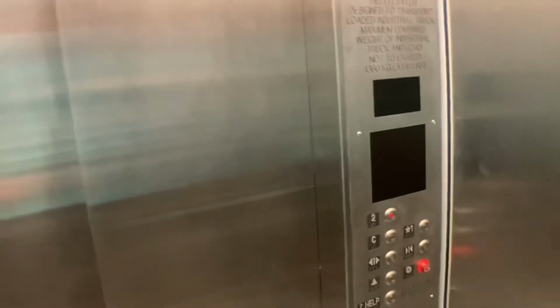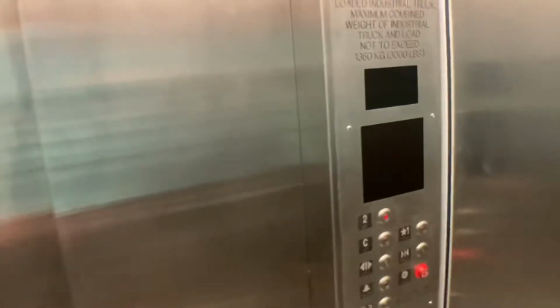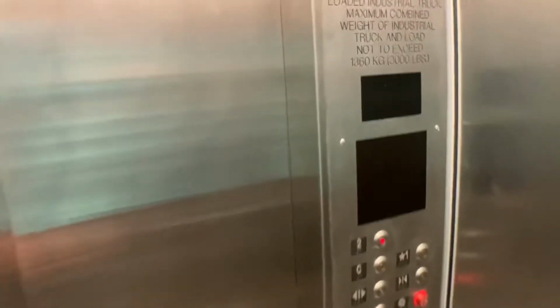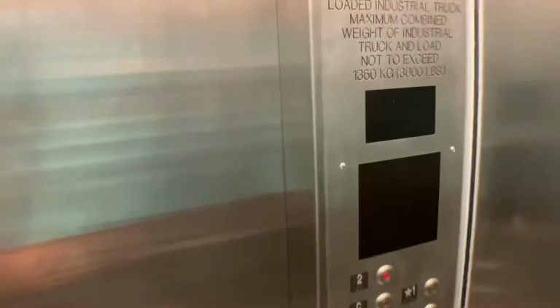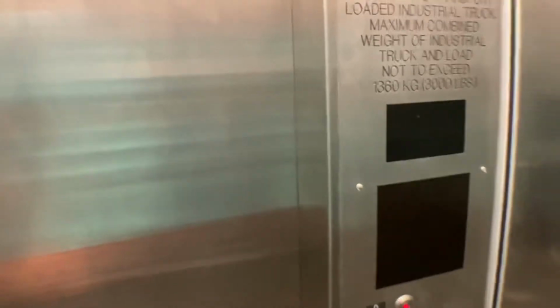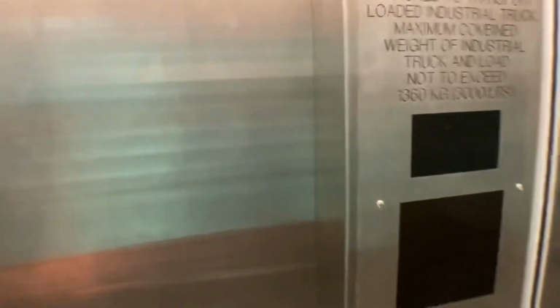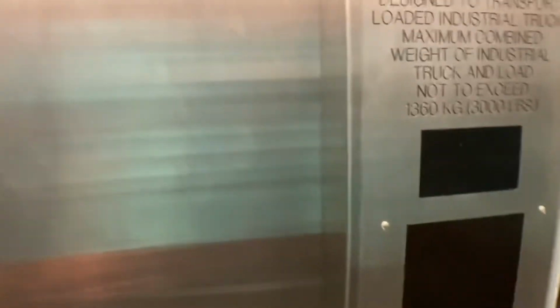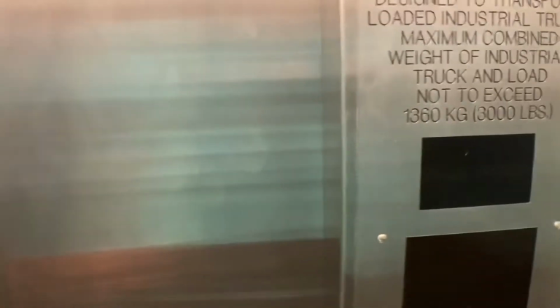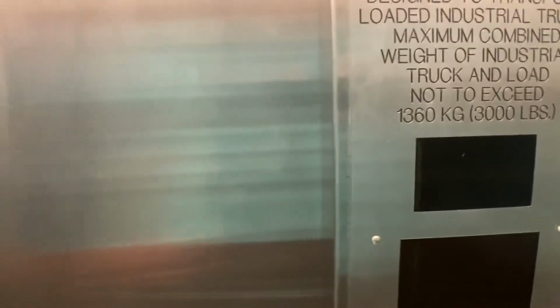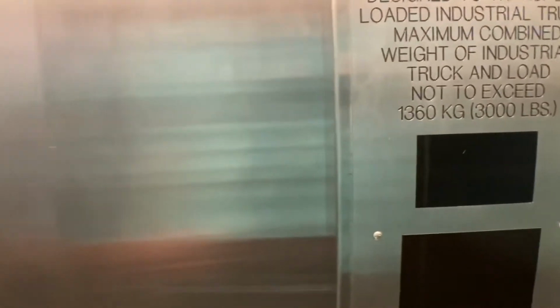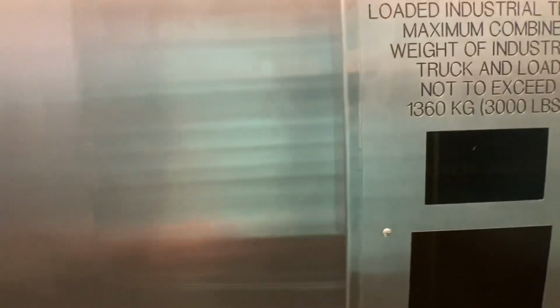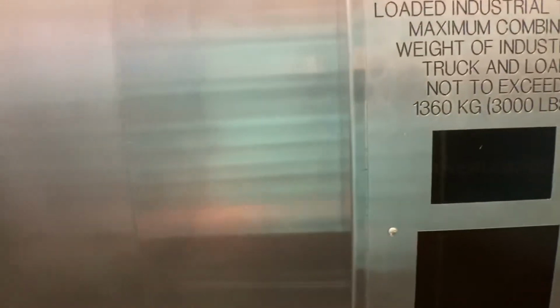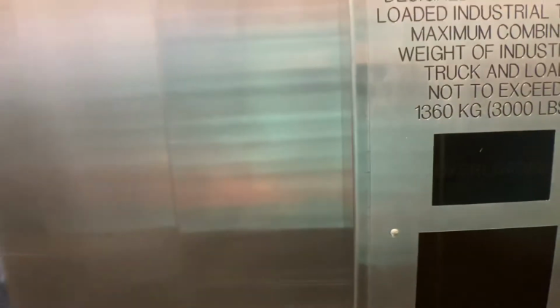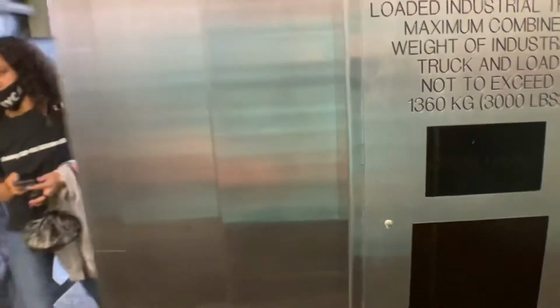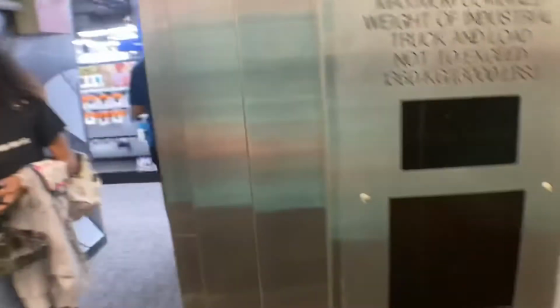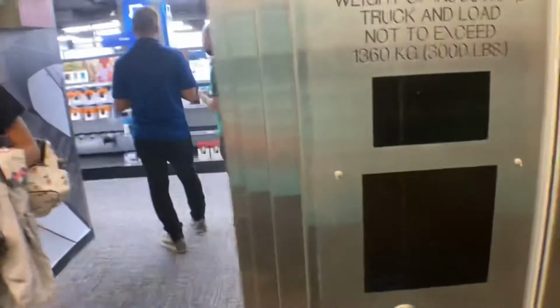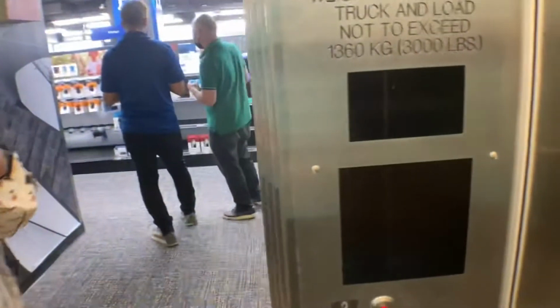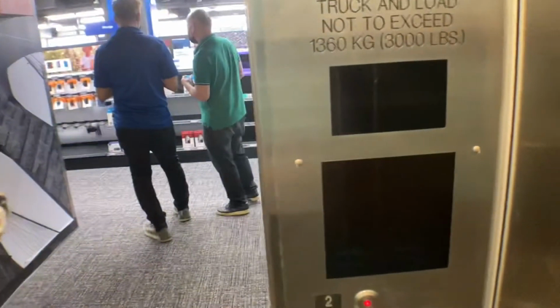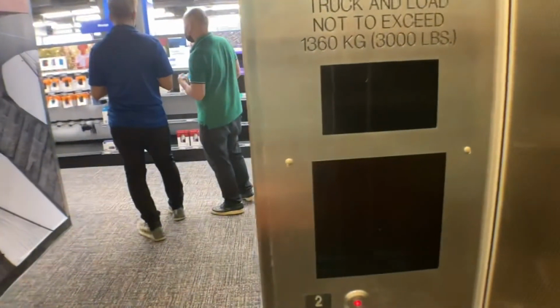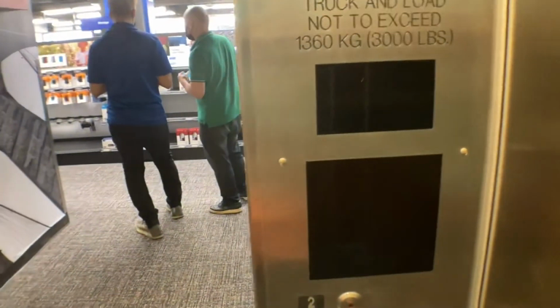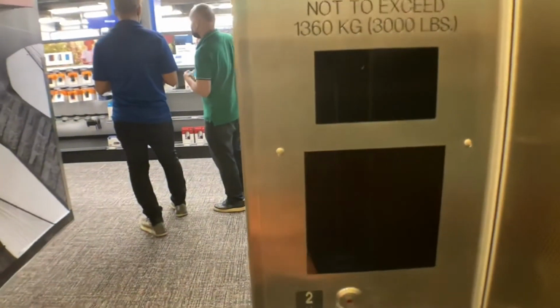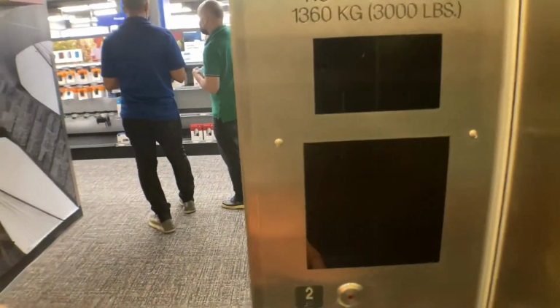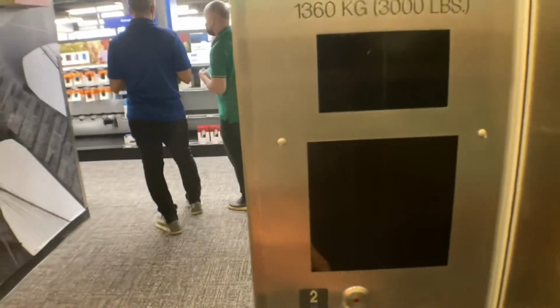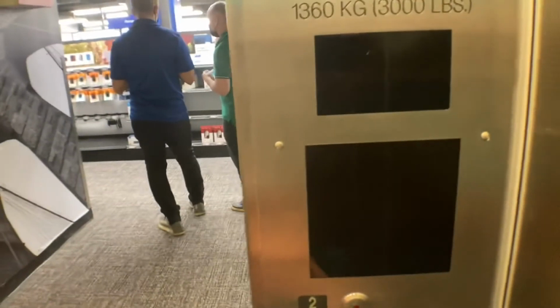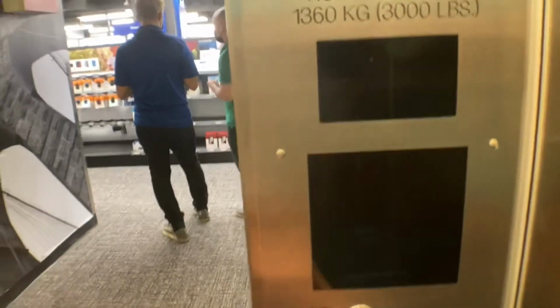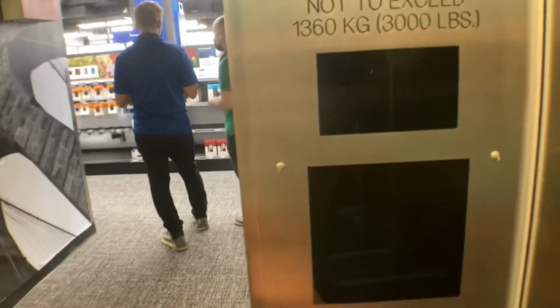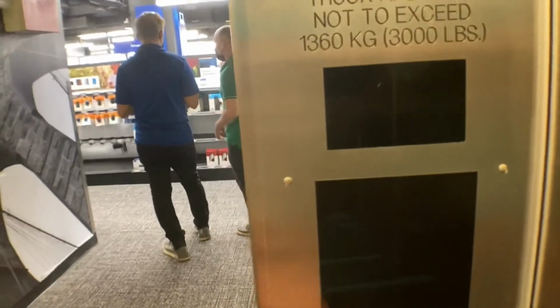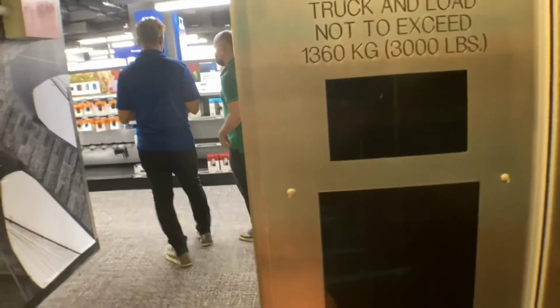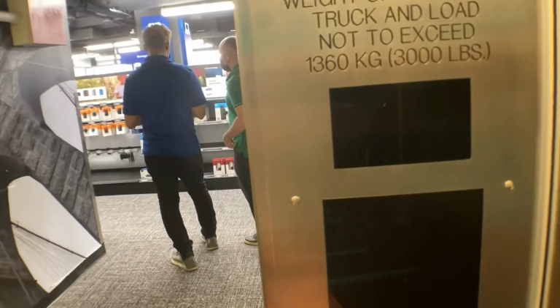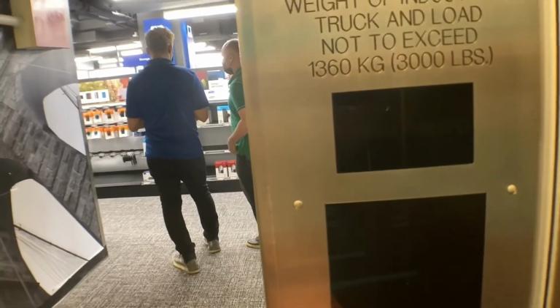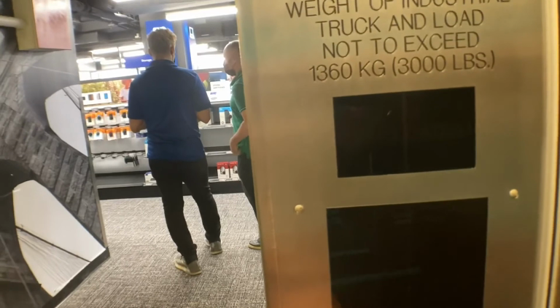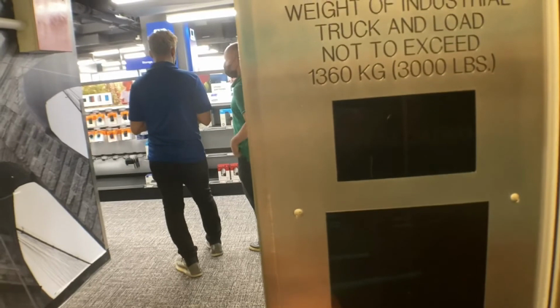Floor two, going down. Coming down? On which floor? The first floor.